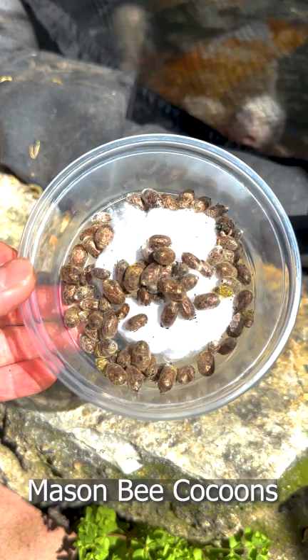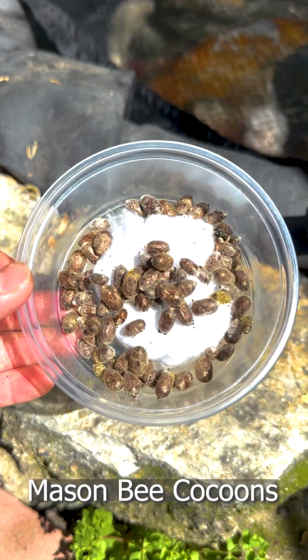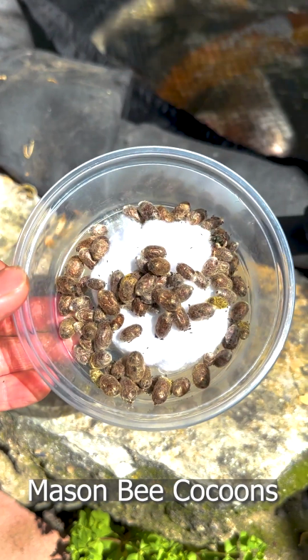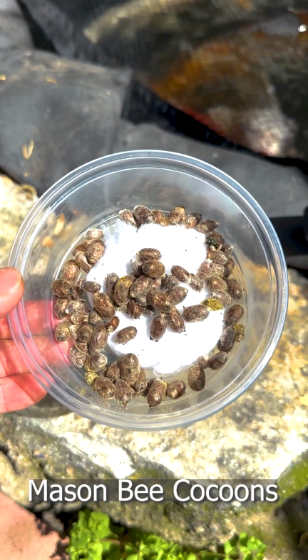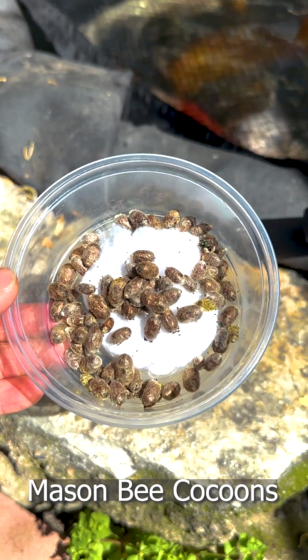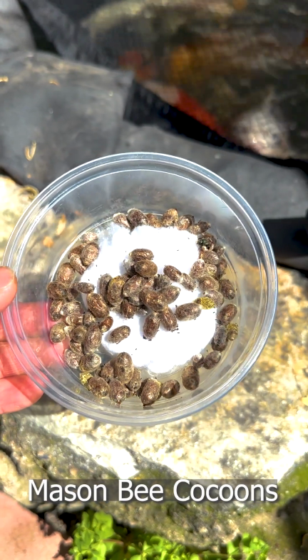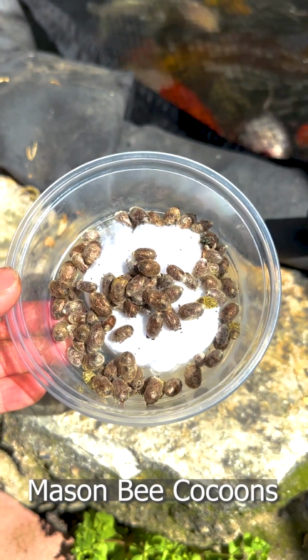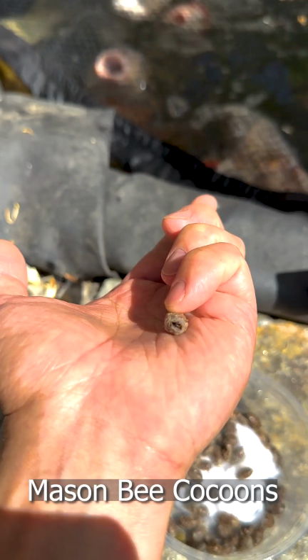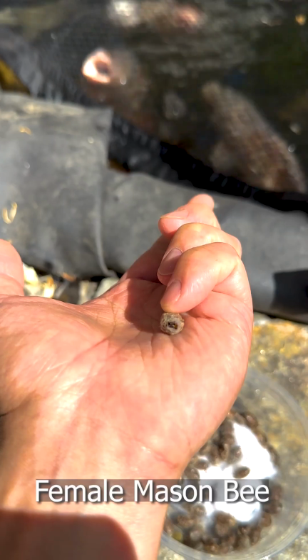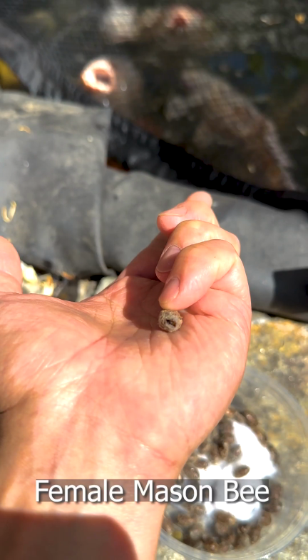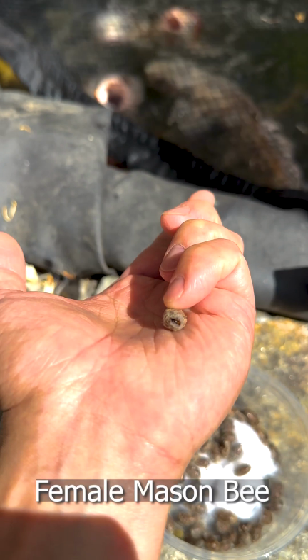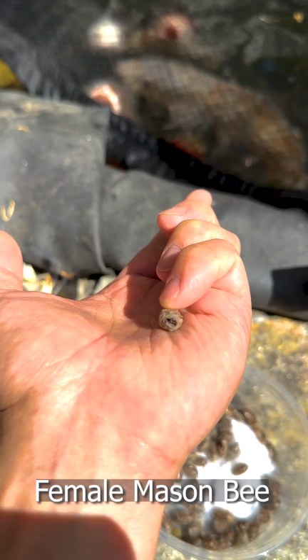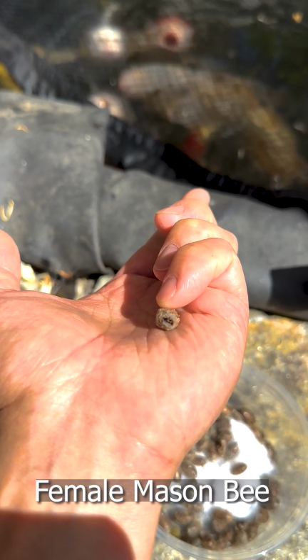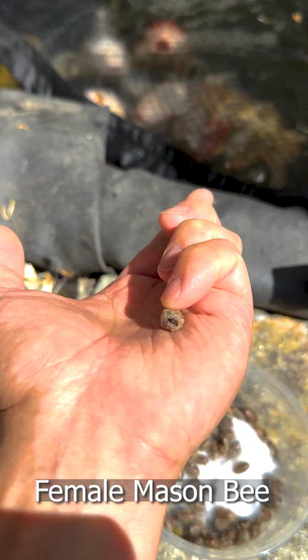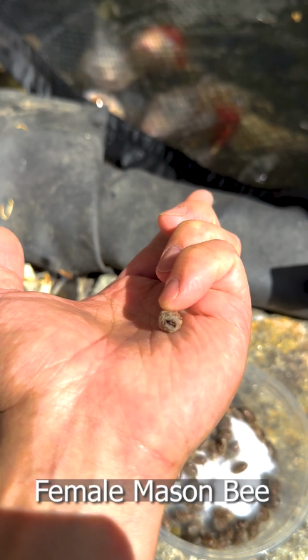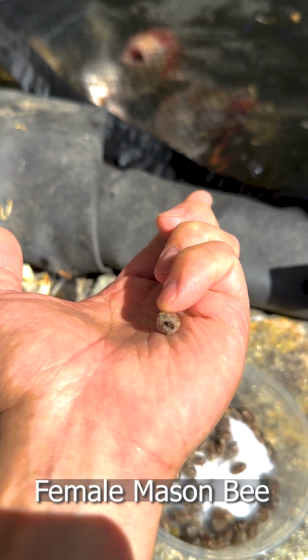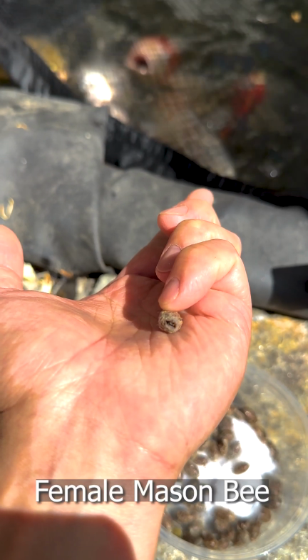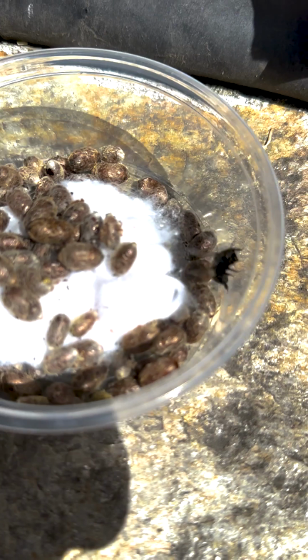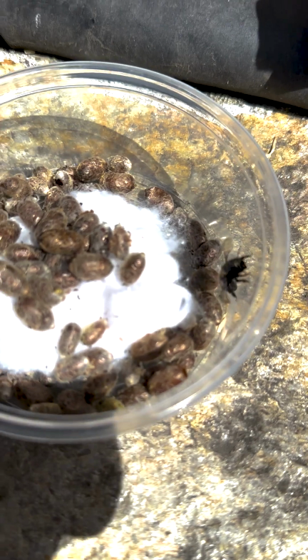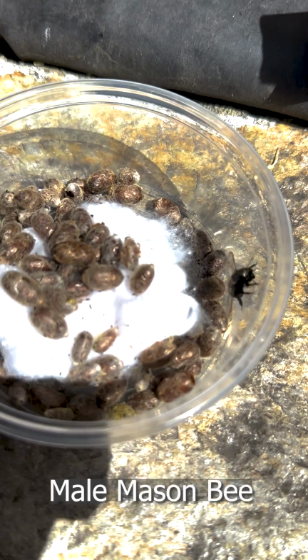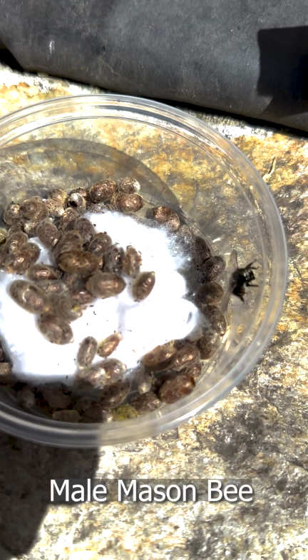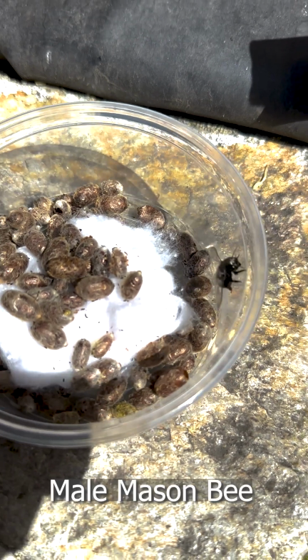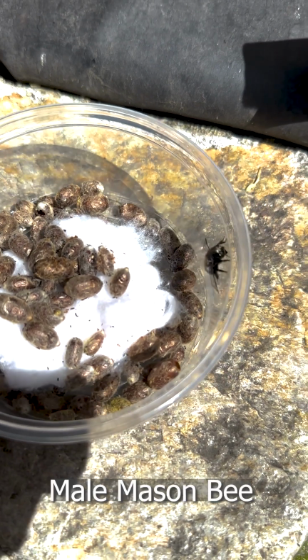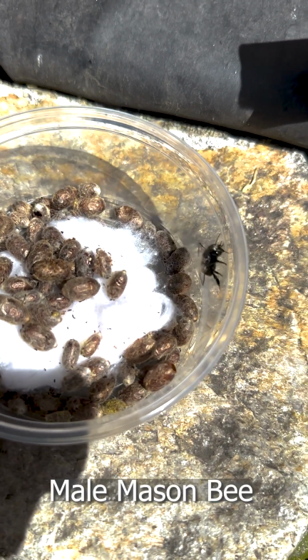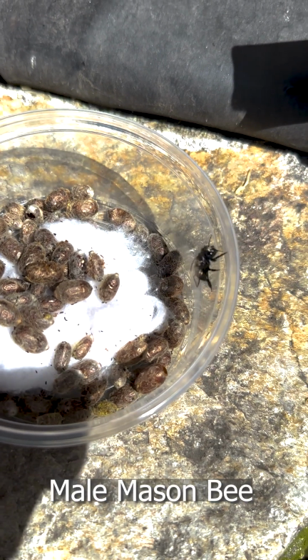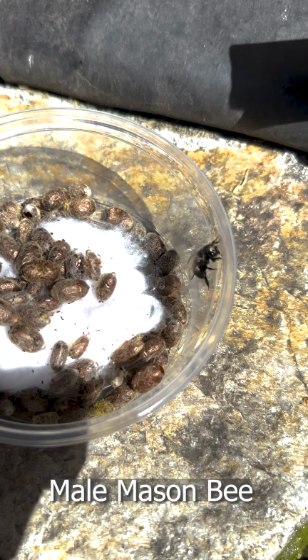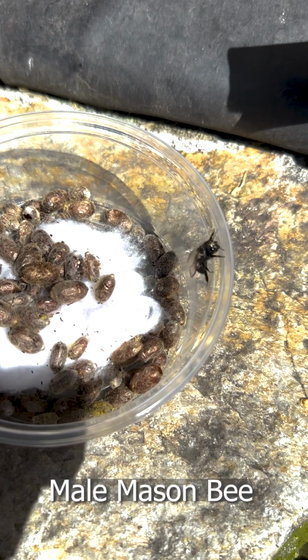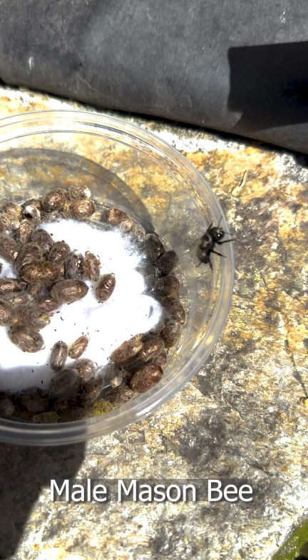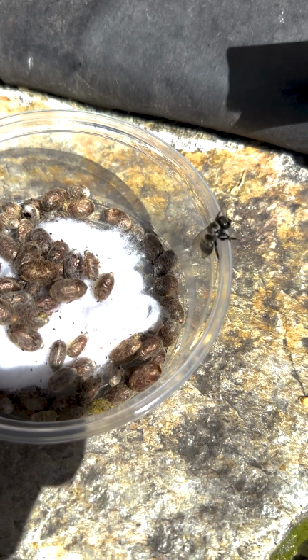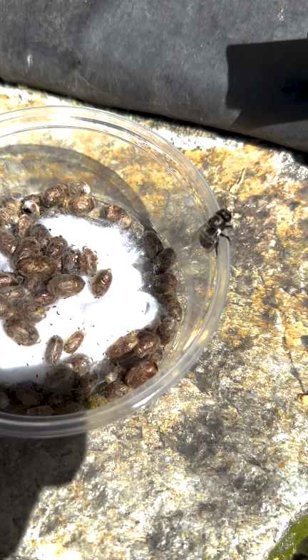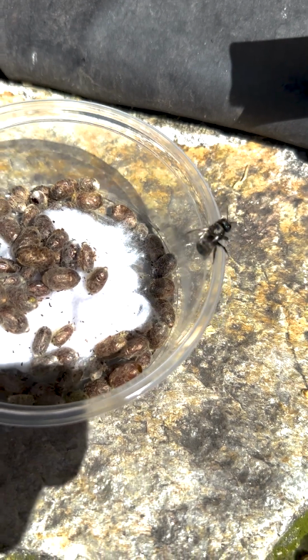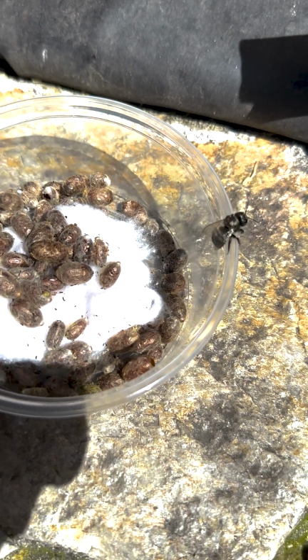These are mason bees, one of the world's best pollinators. Release them in your garden to increase your pollination success.